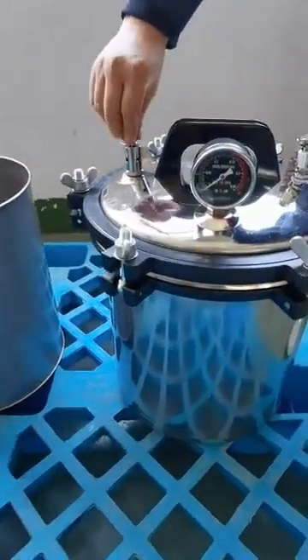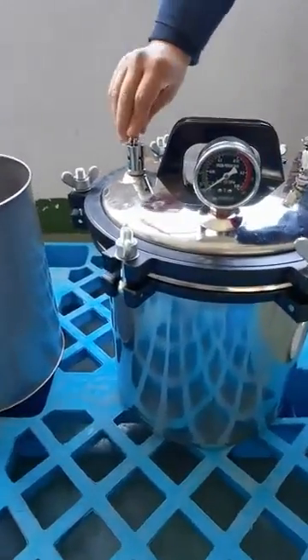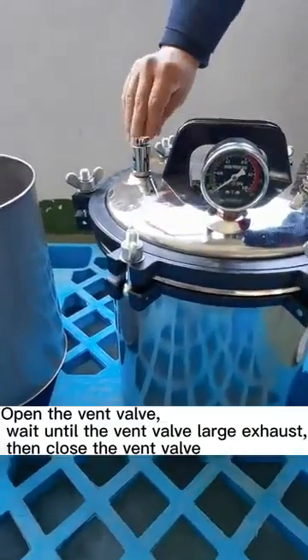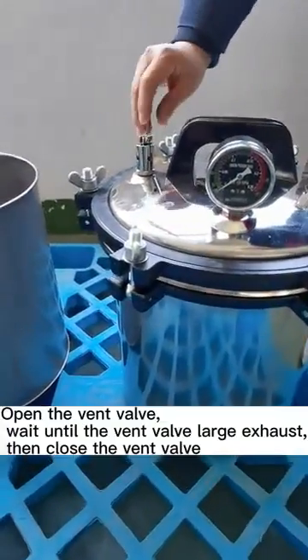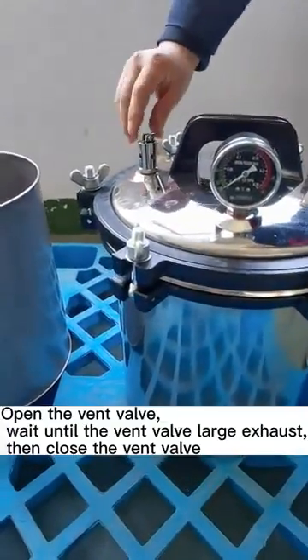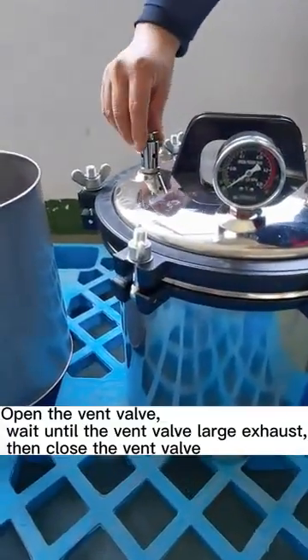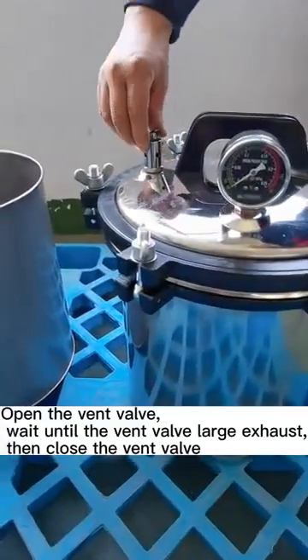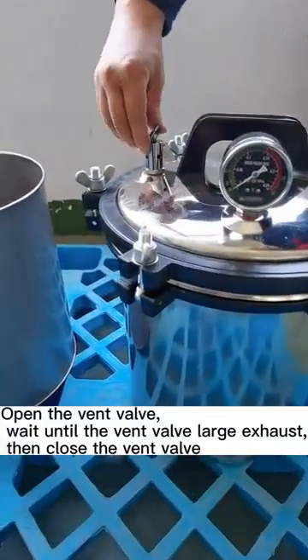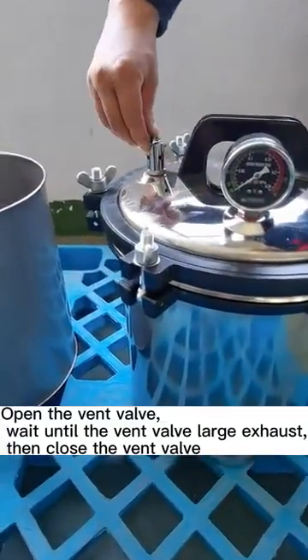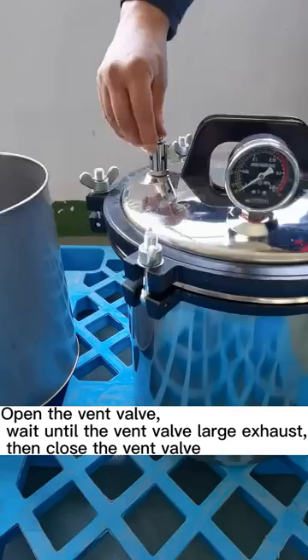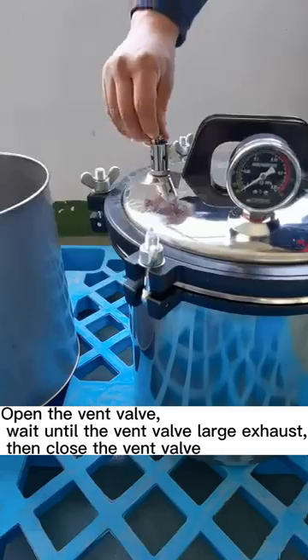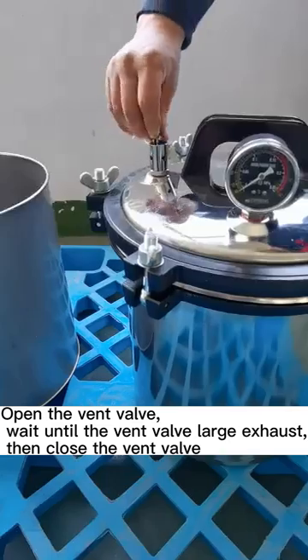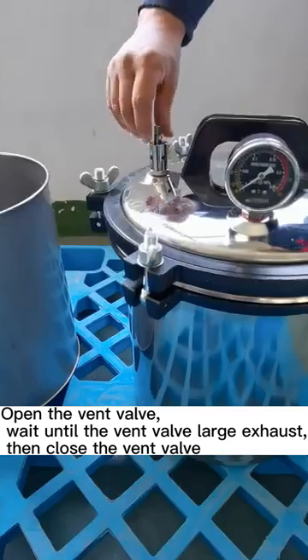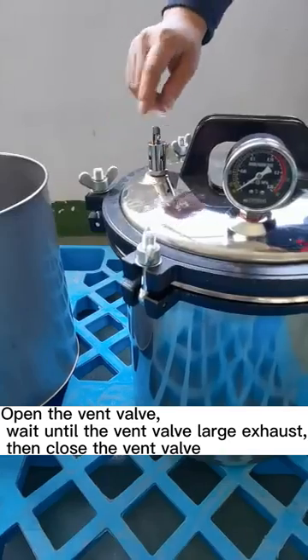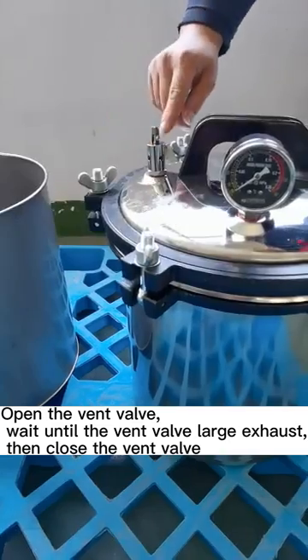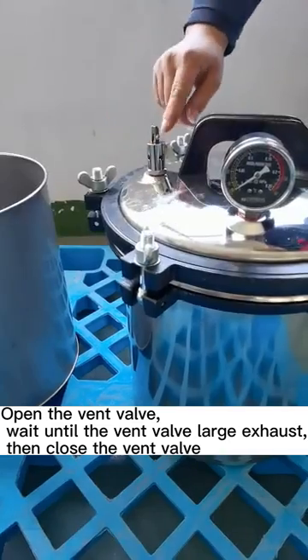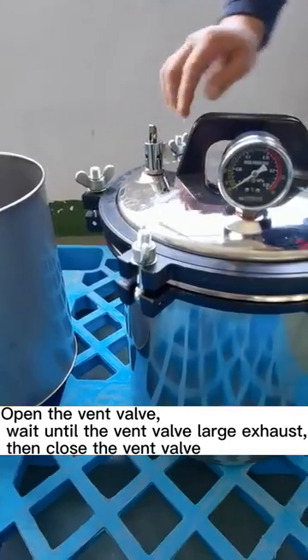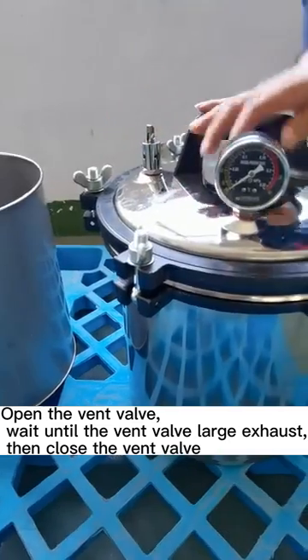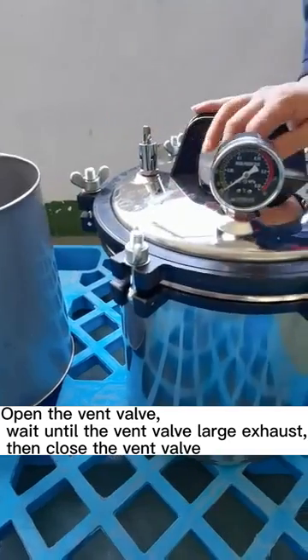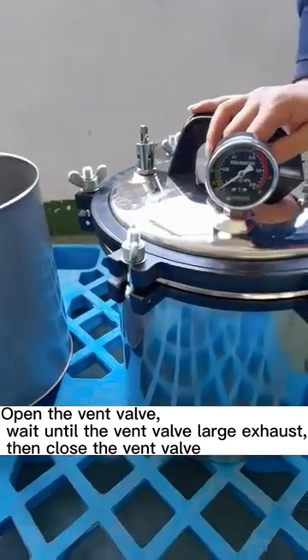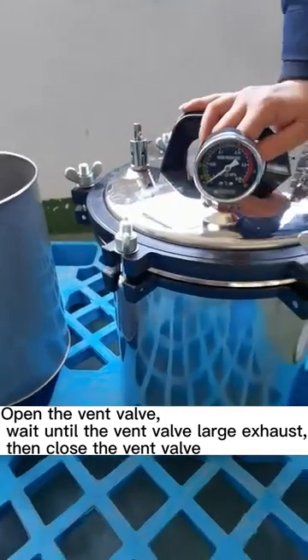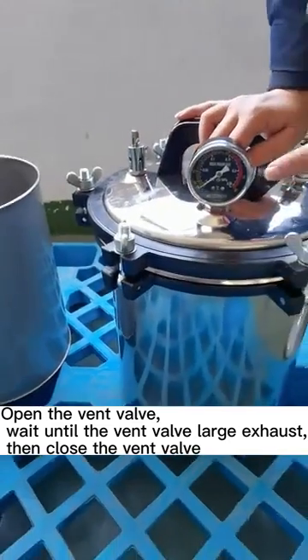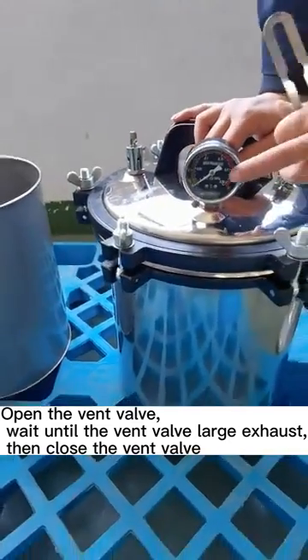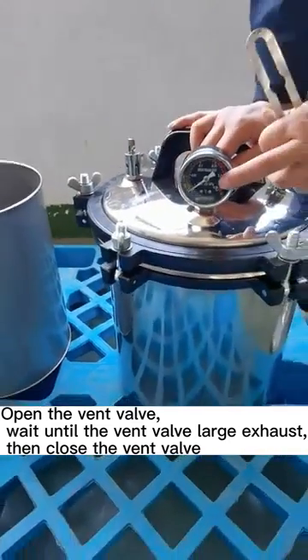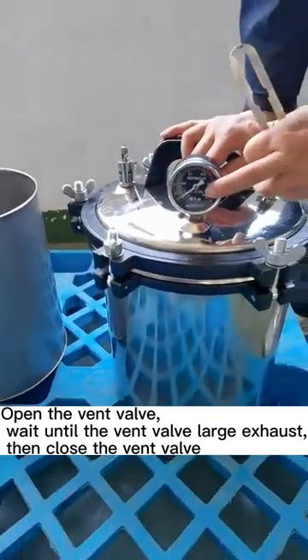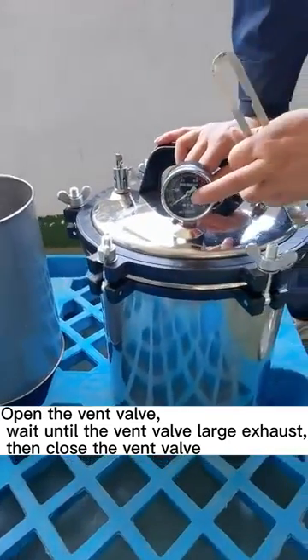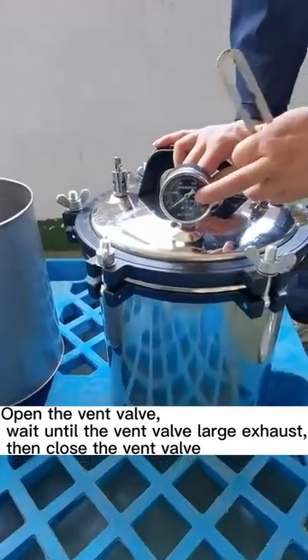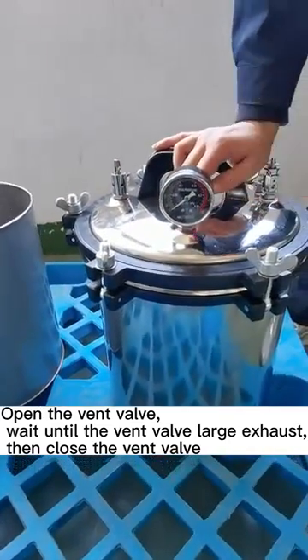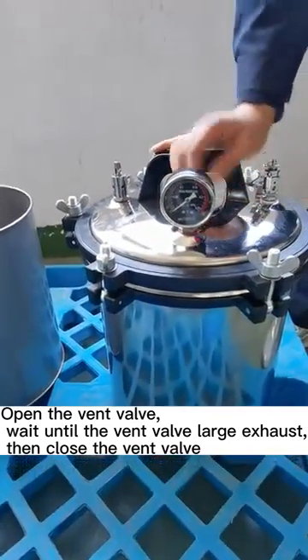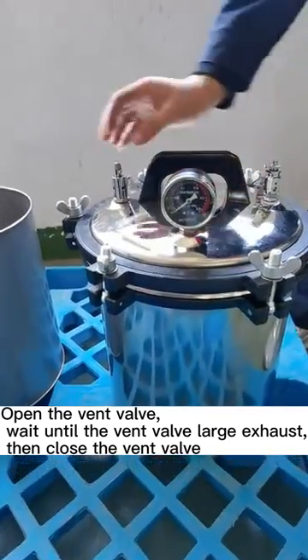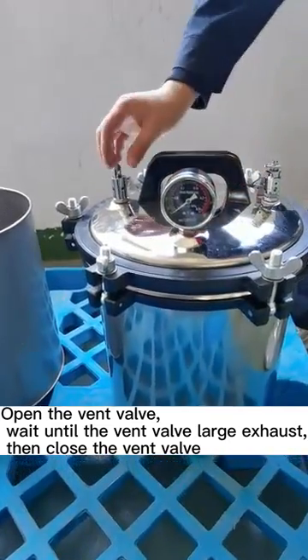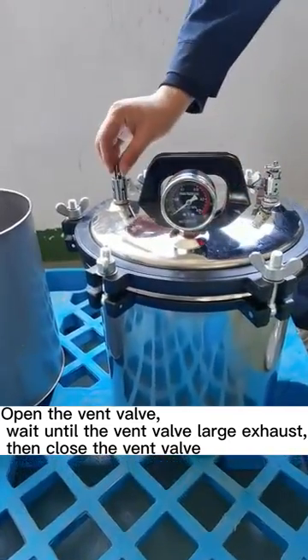Open the vent valve and wait until the vent valve exhausts a large amount of steam, then close the vent valve.